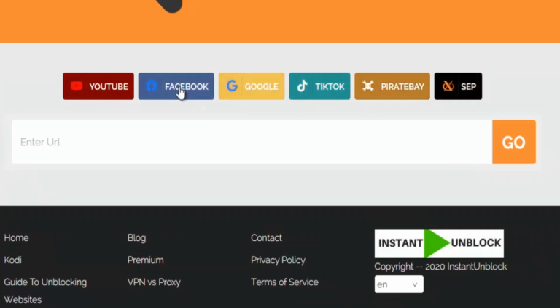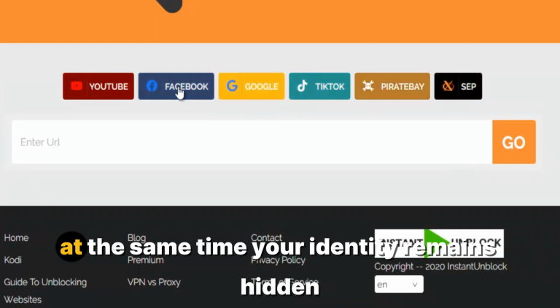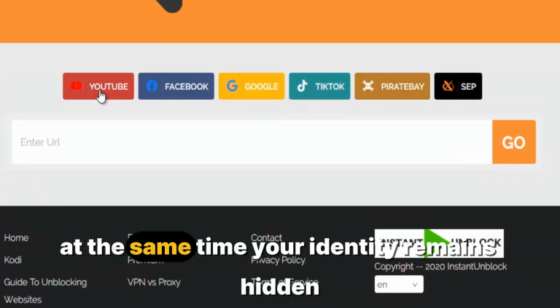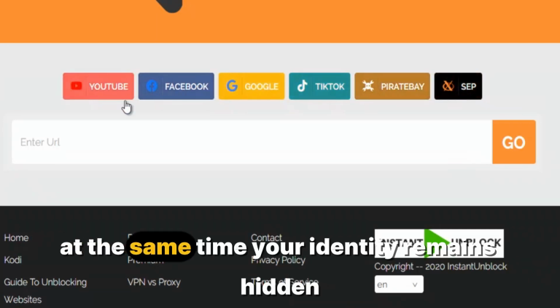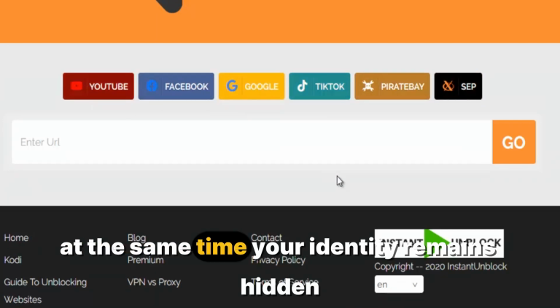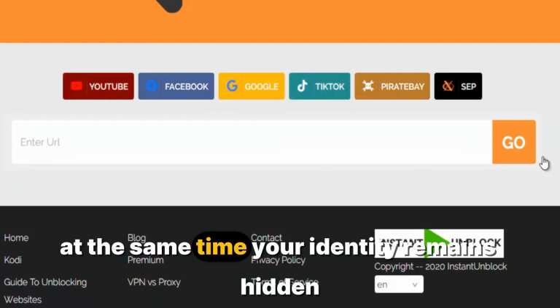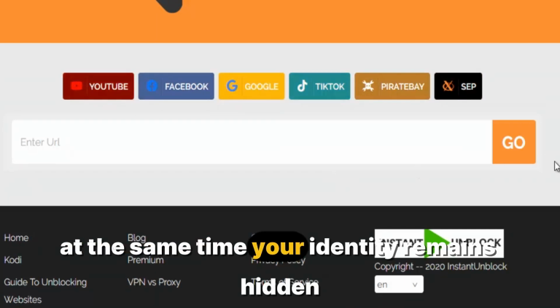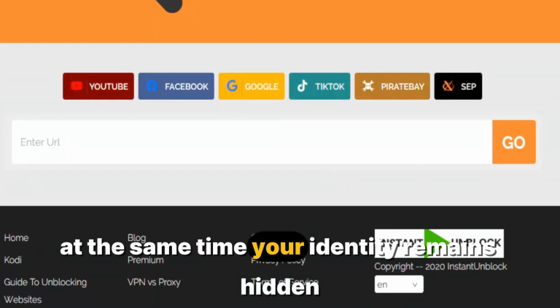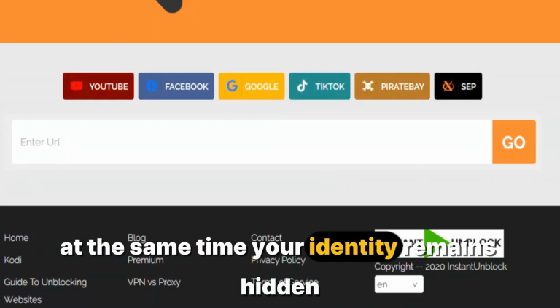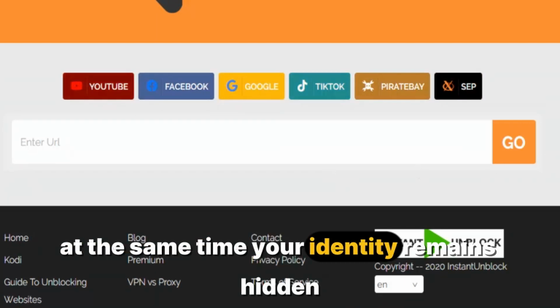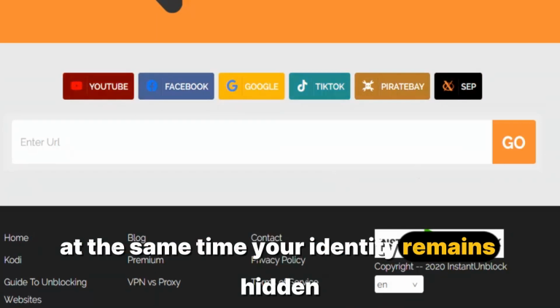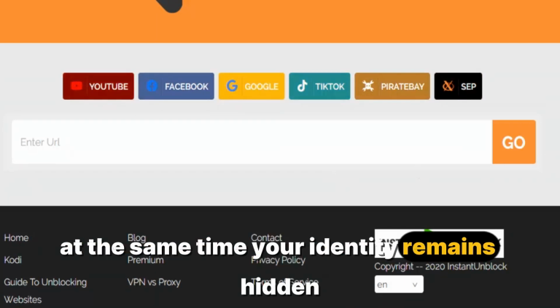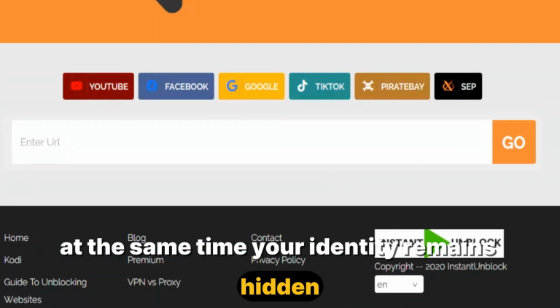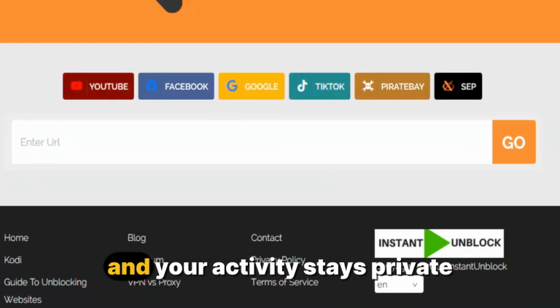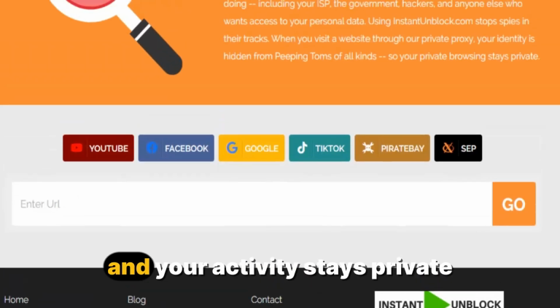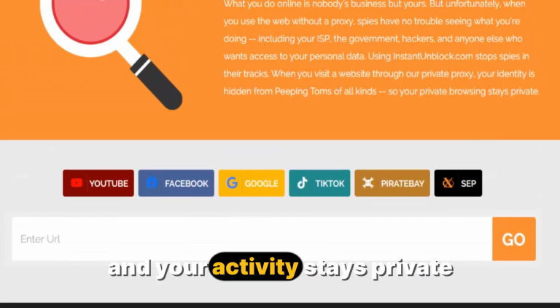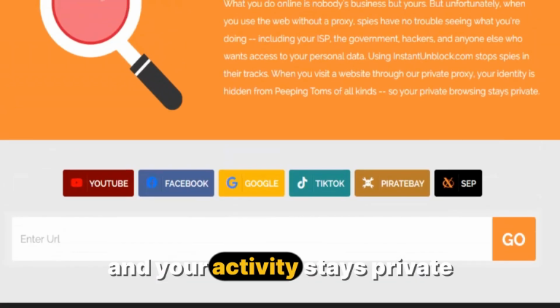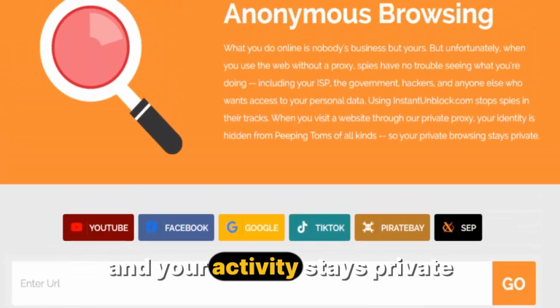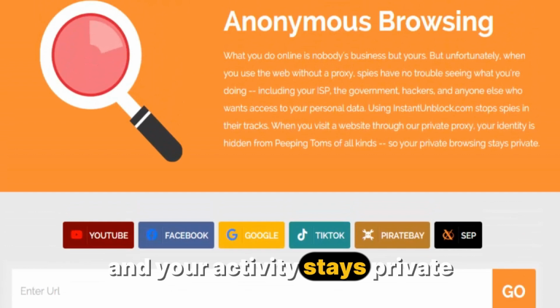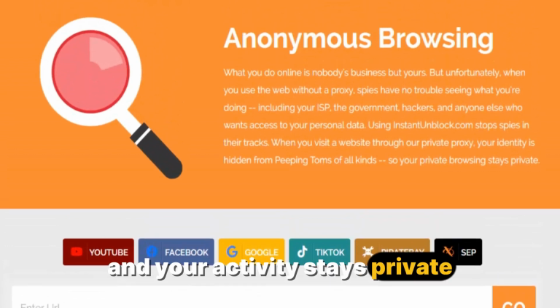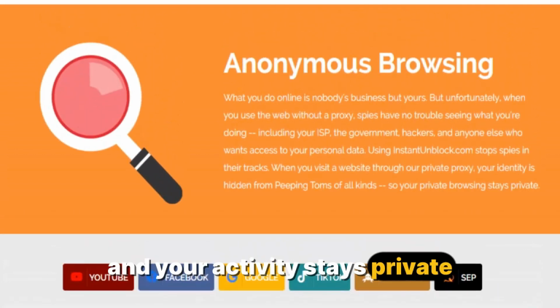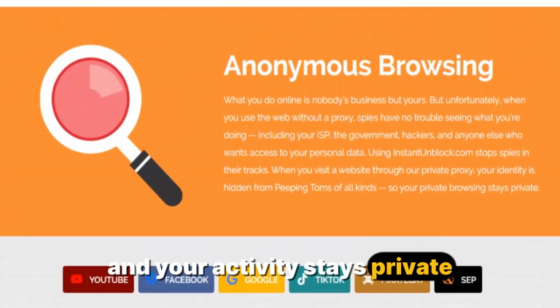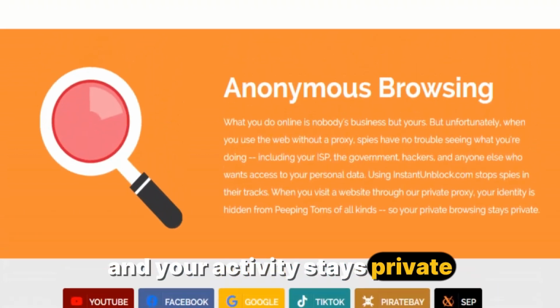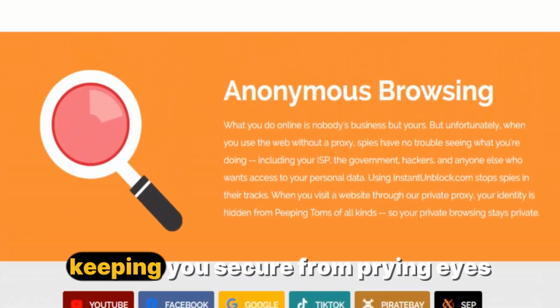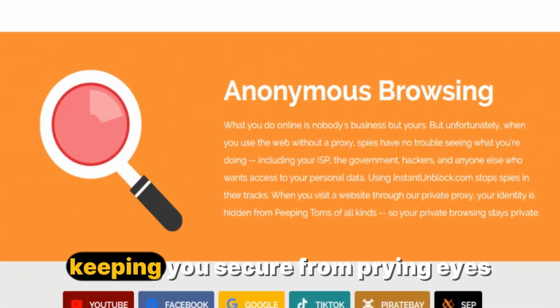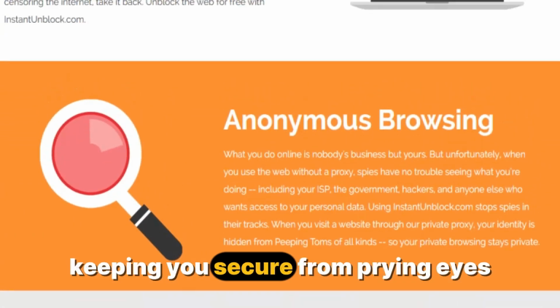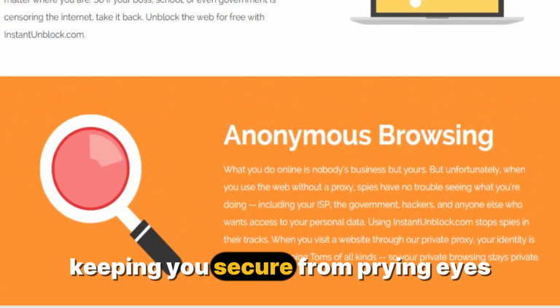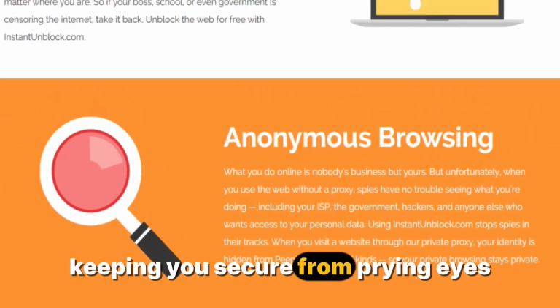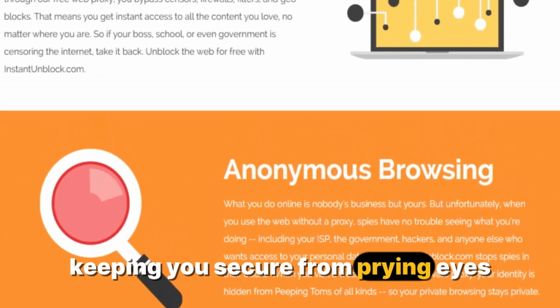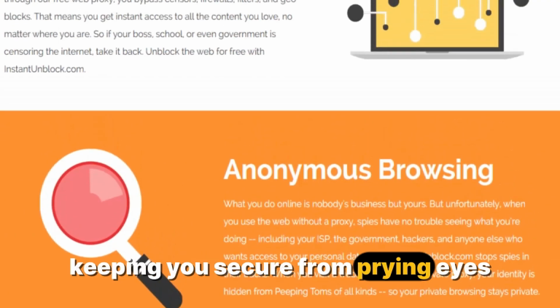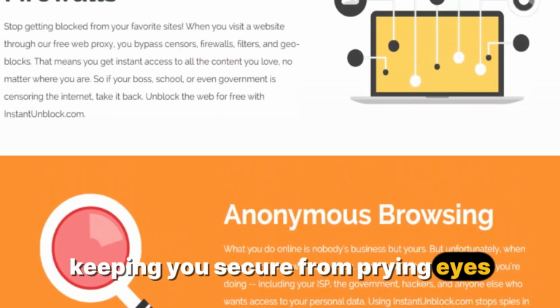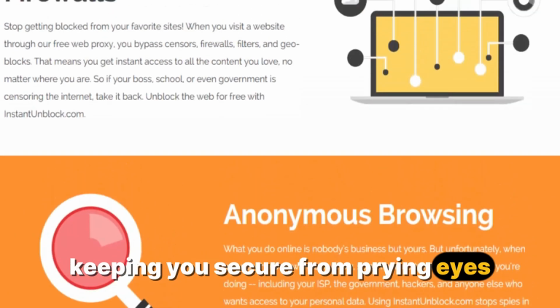At the same time, your identity remains hidden and your activity stays private, keeping you secure from prying eyes.